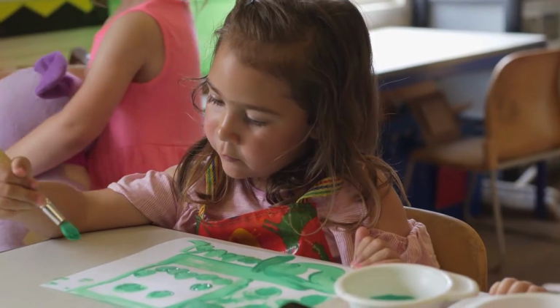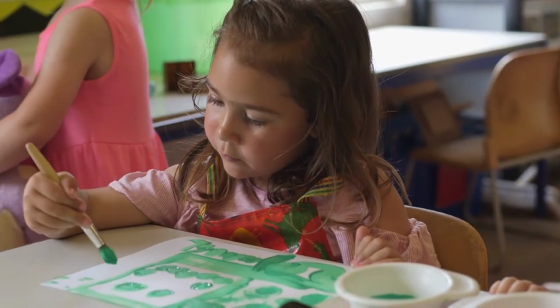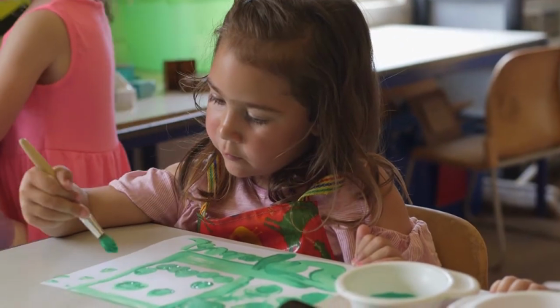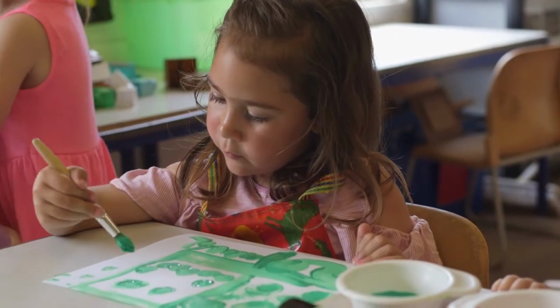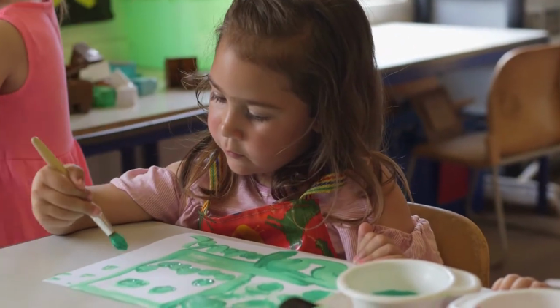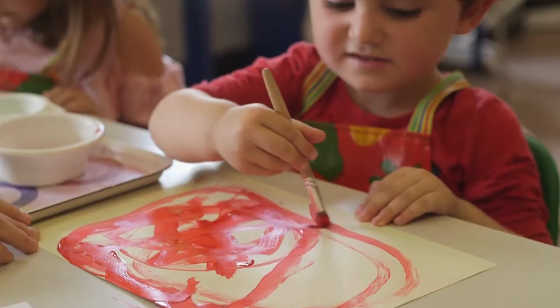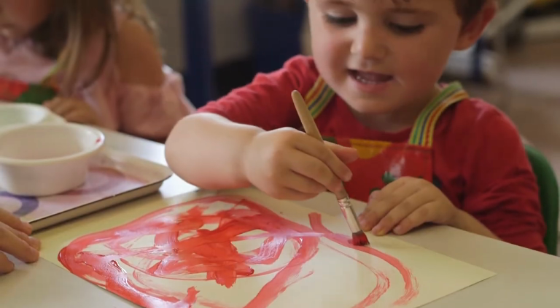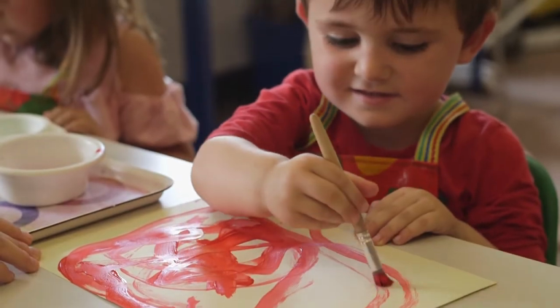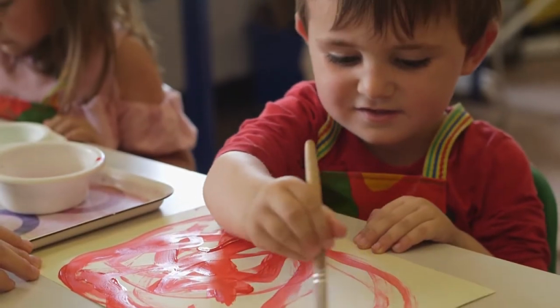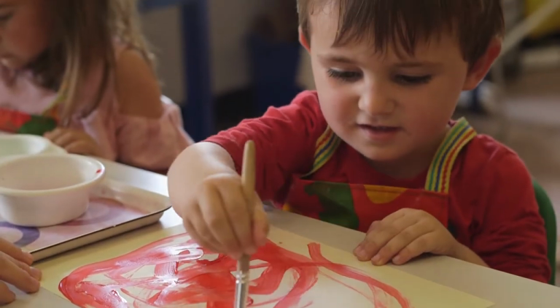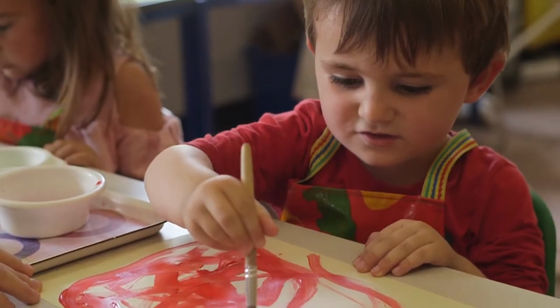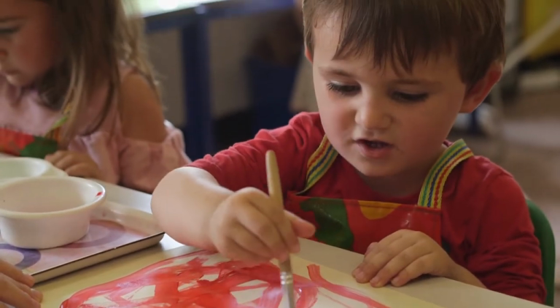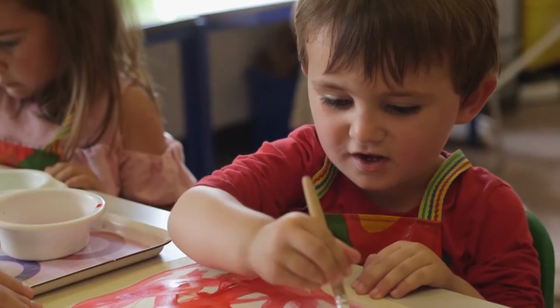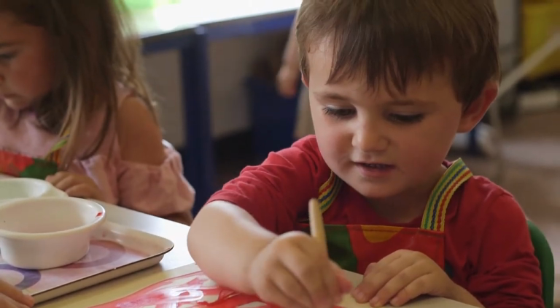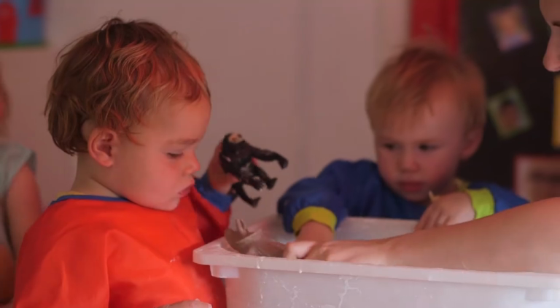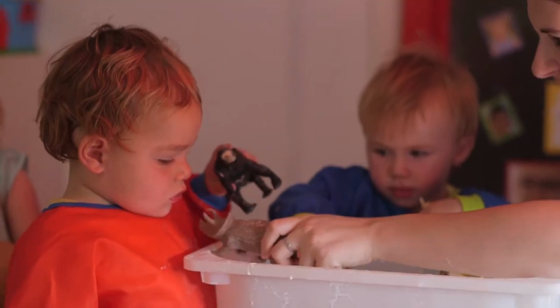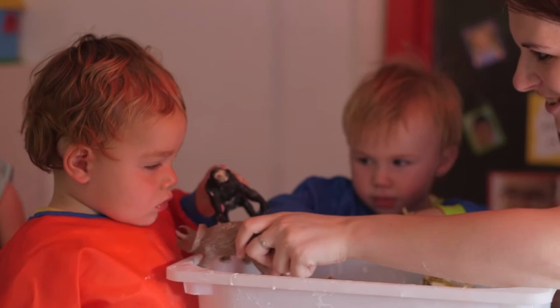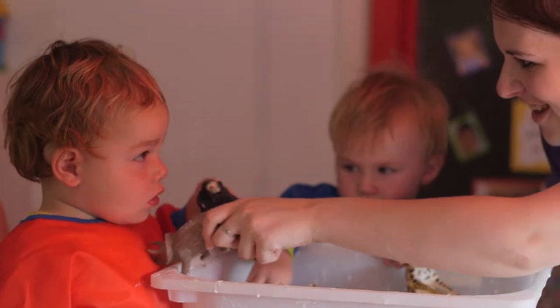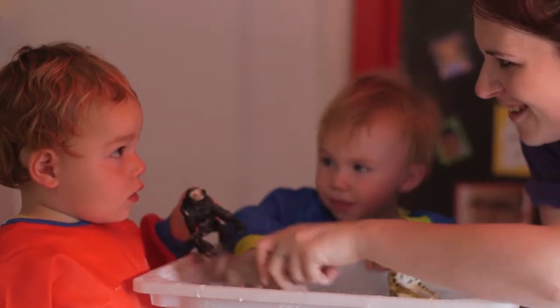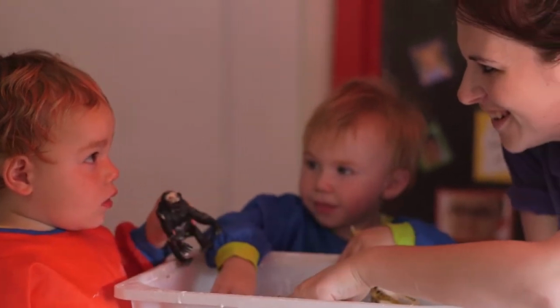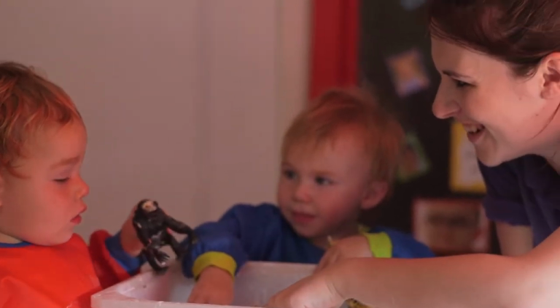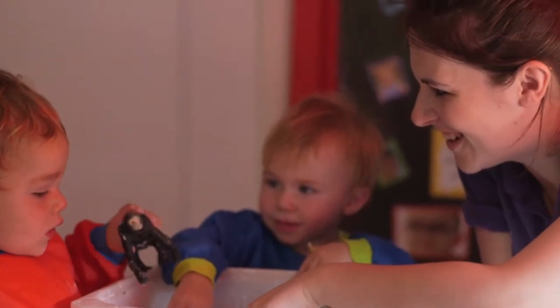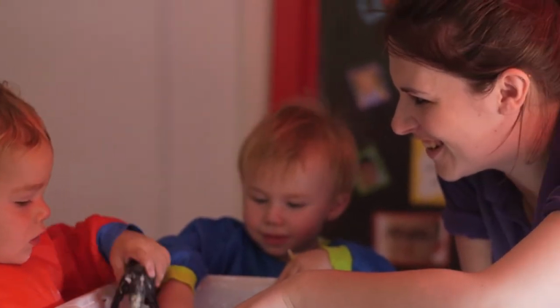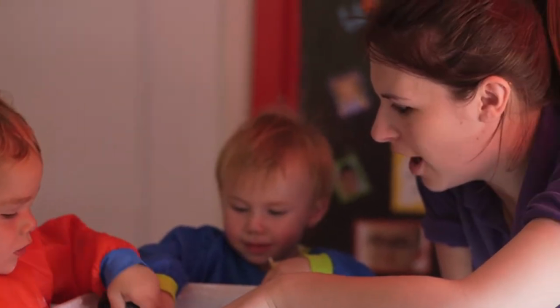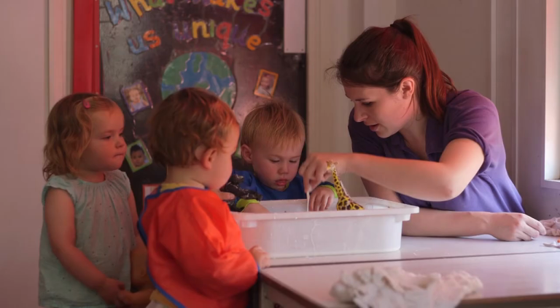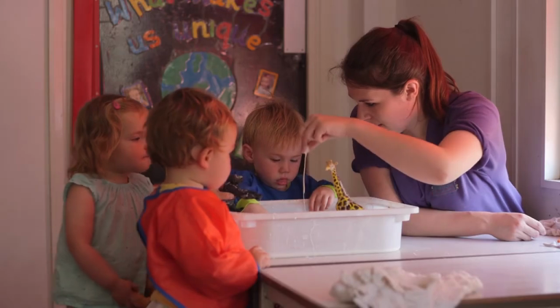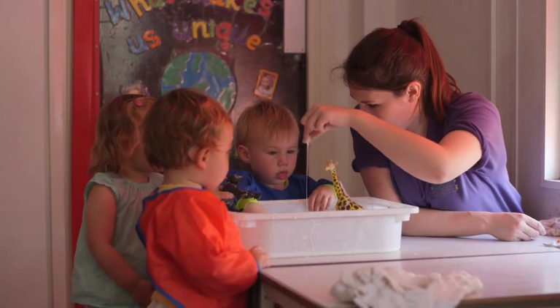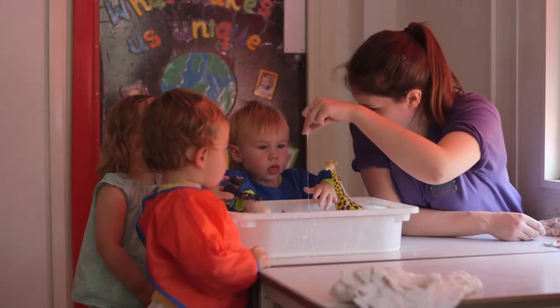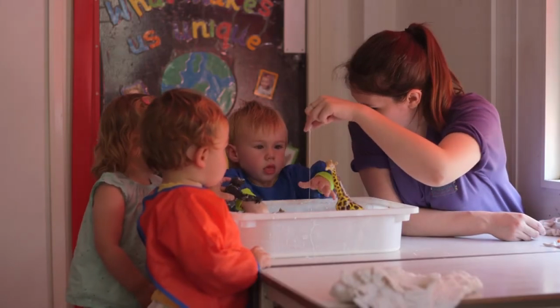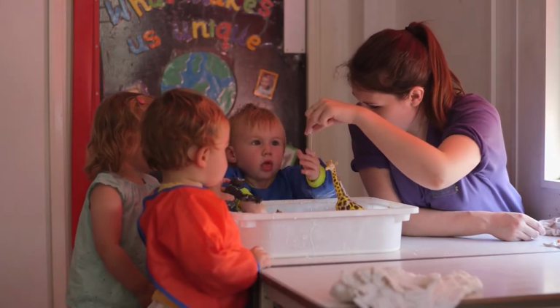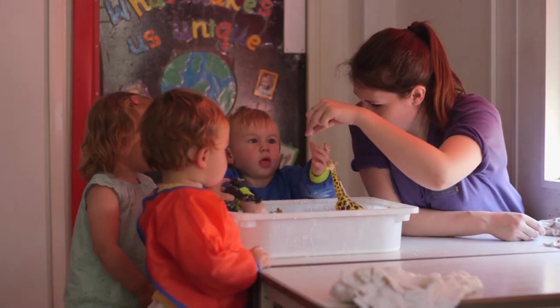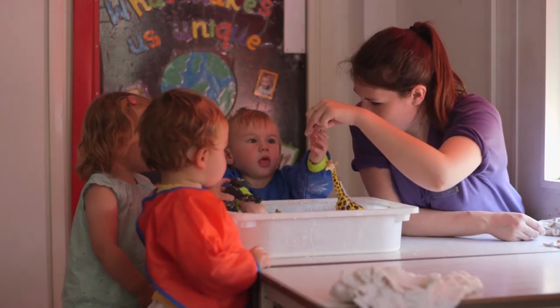Lots of activities, messy play, quiet time, and one-to-one attention too. We're confident that we'll have something to suit every child.